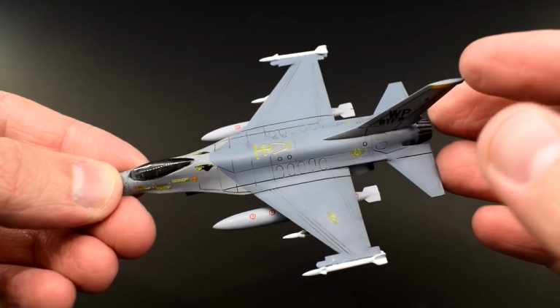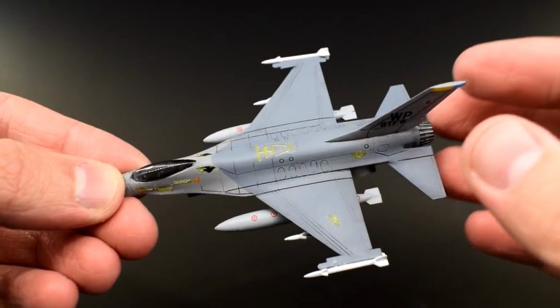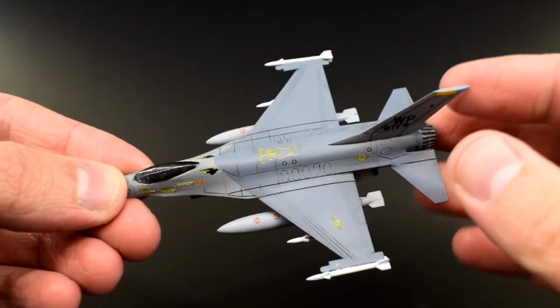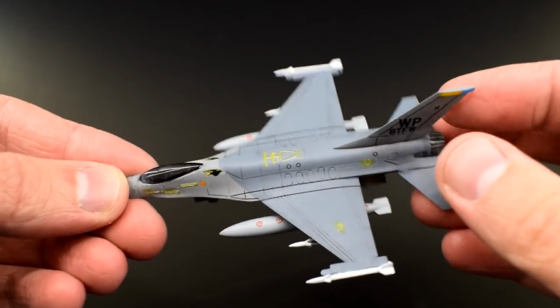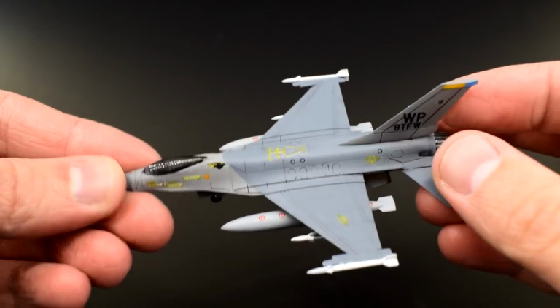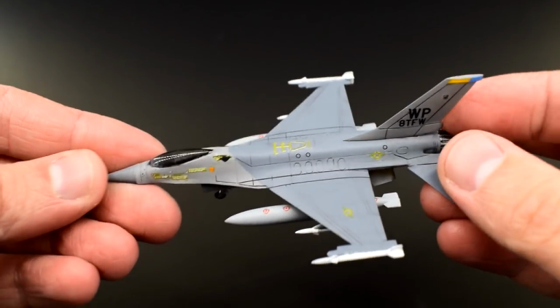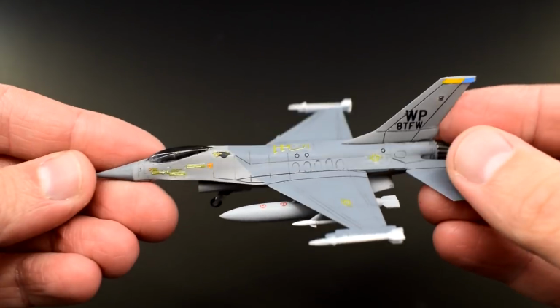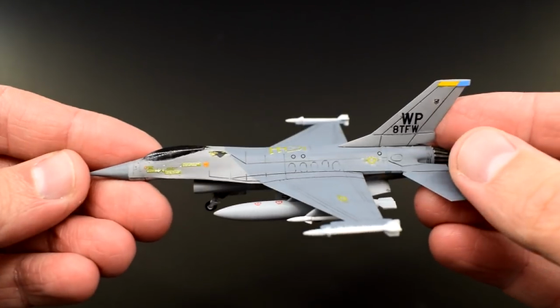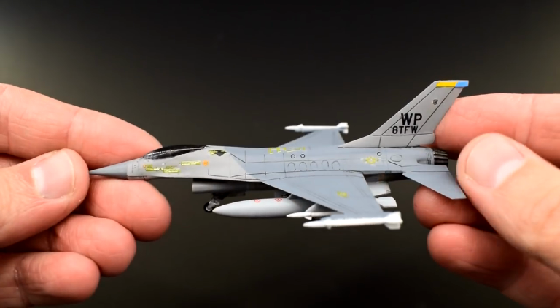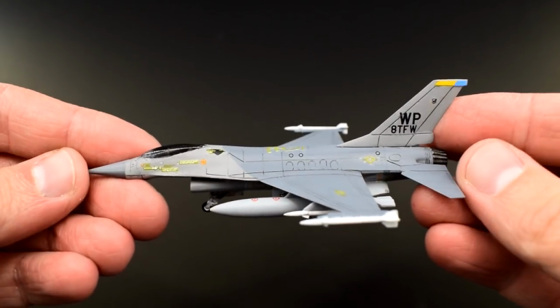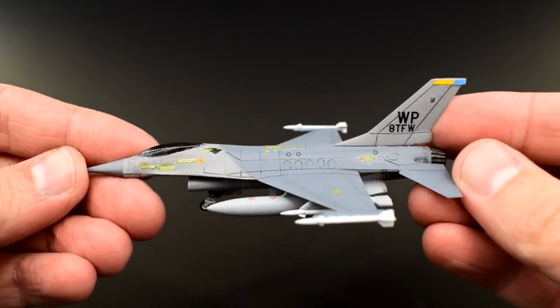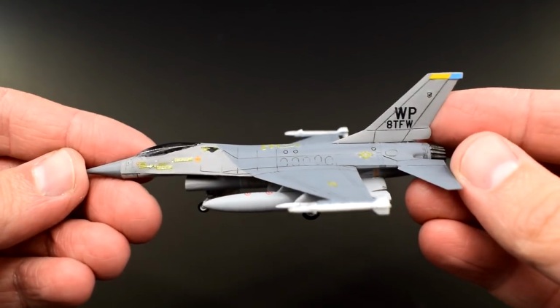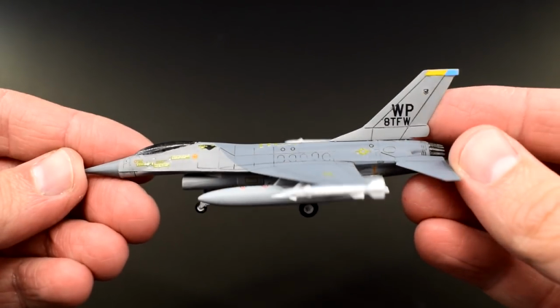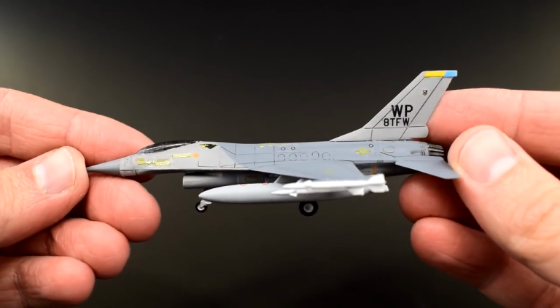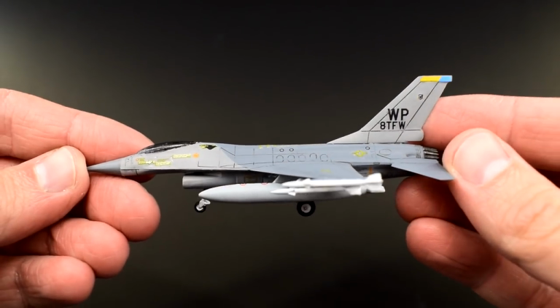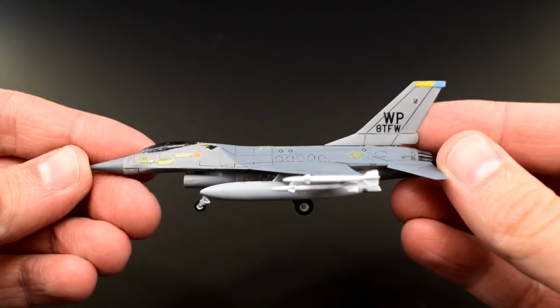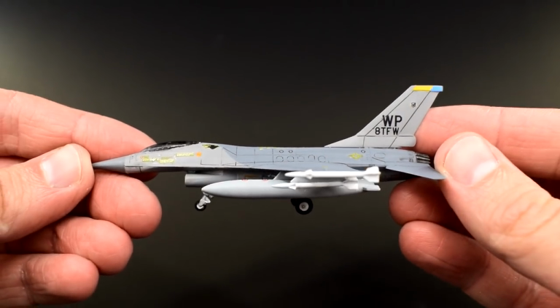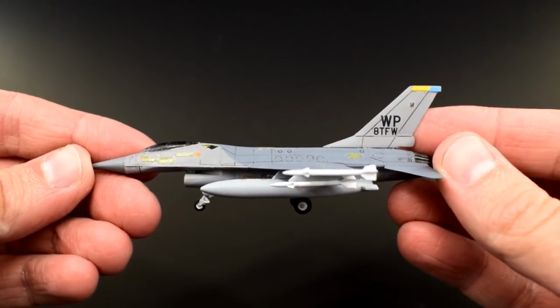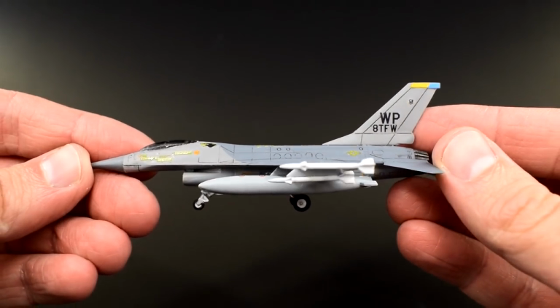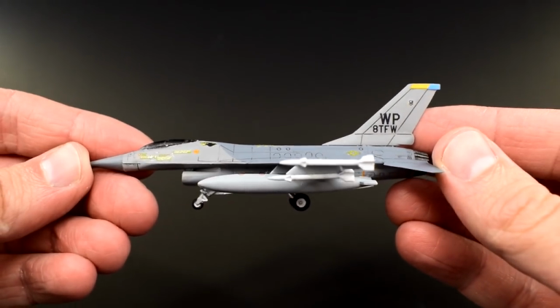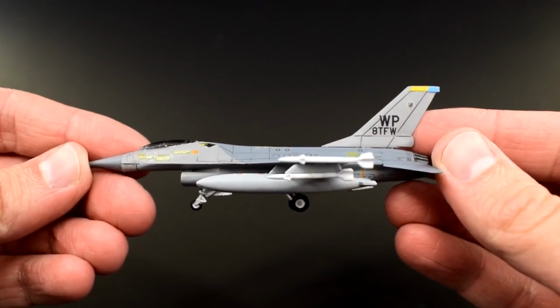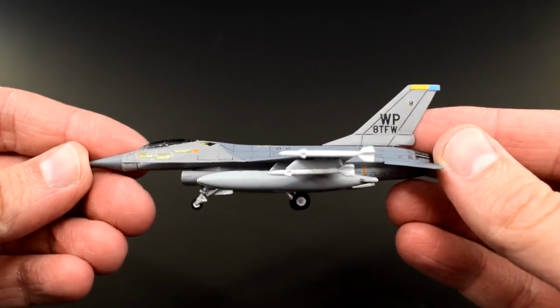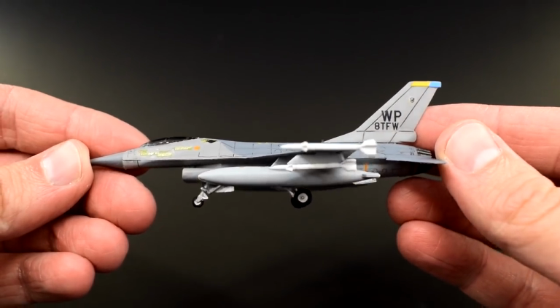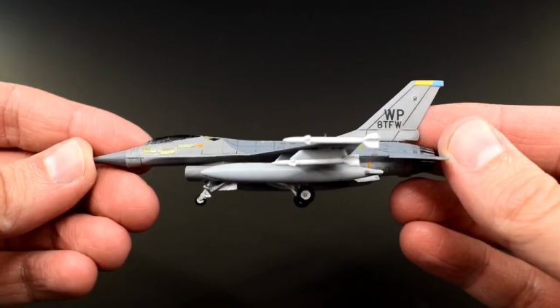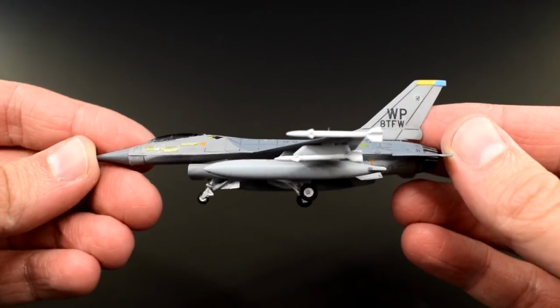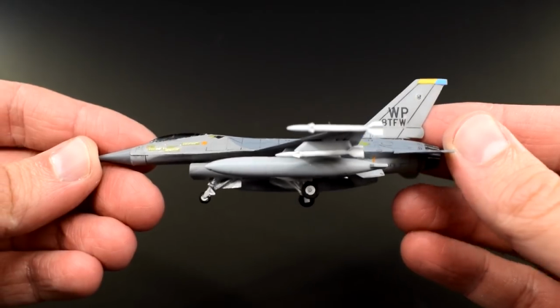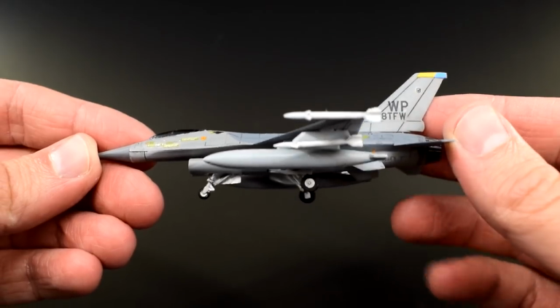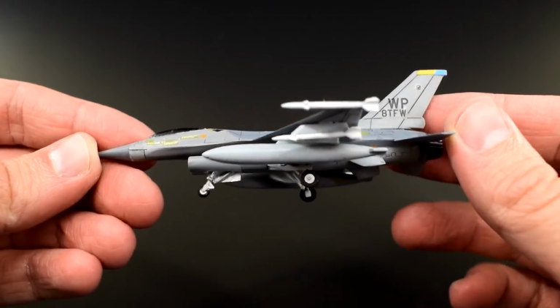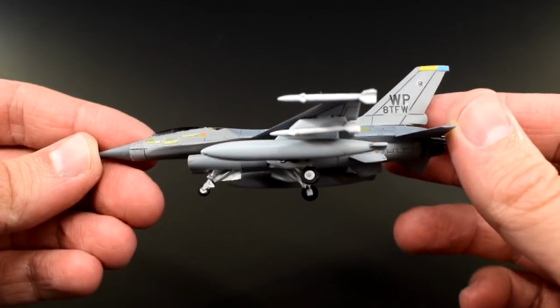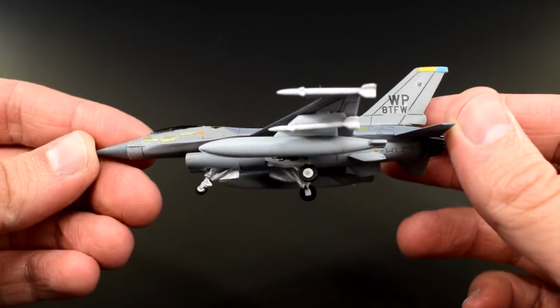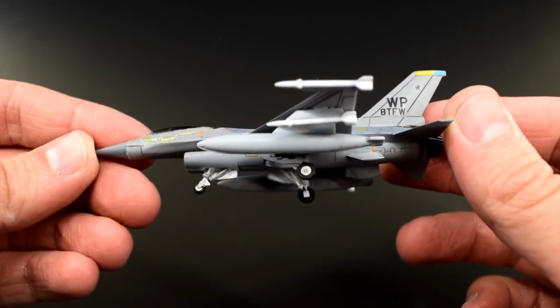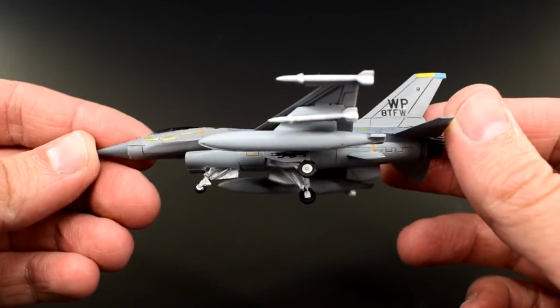Well, not quite — I feel like I need somewhere to display it. Maybe a little base?